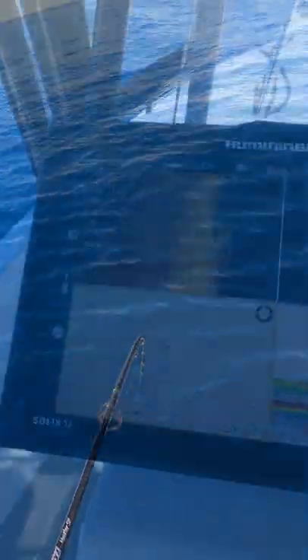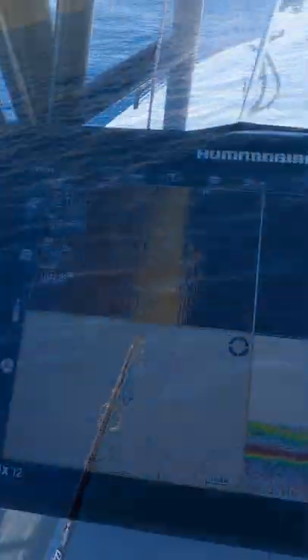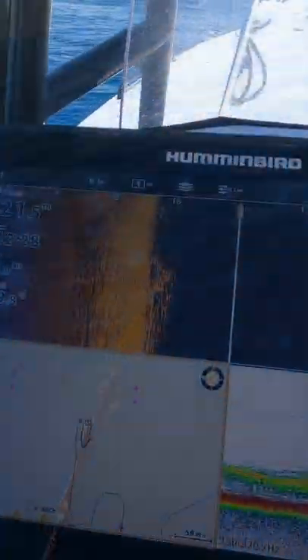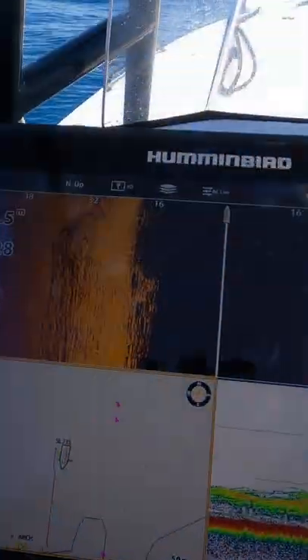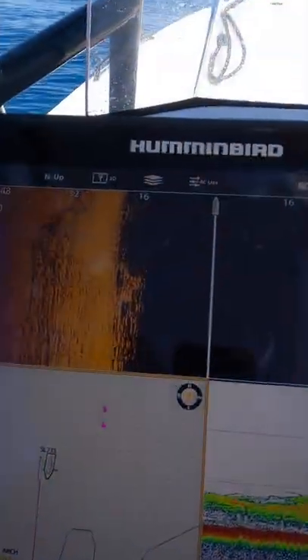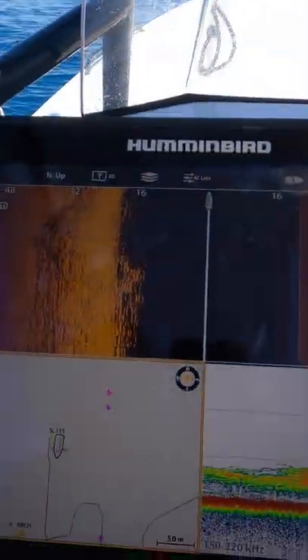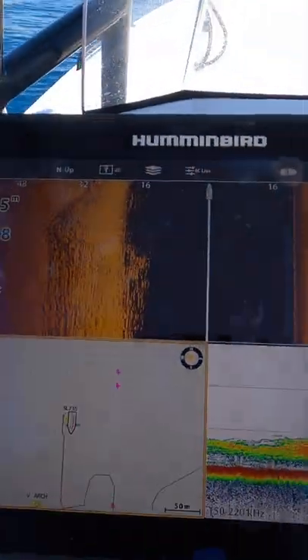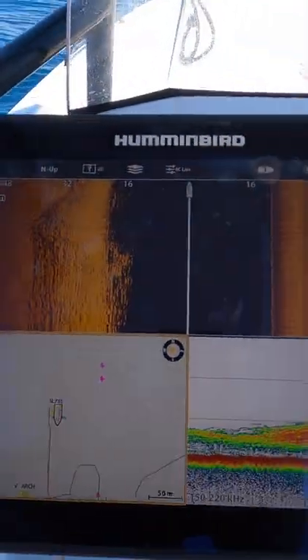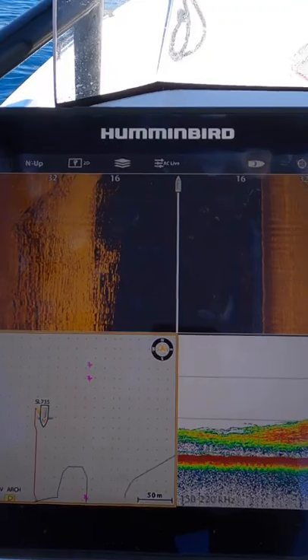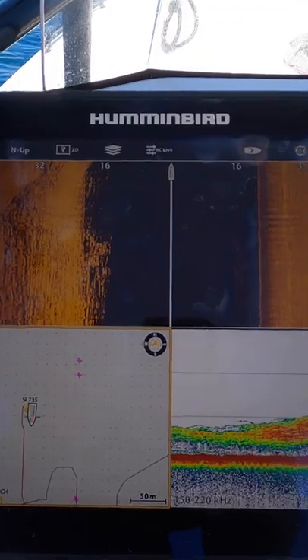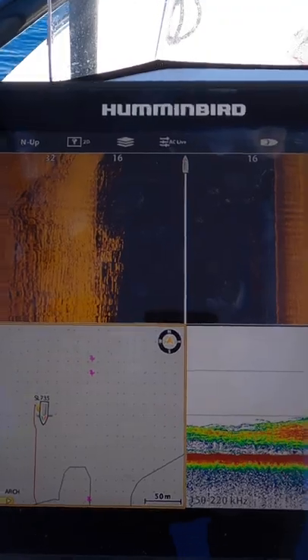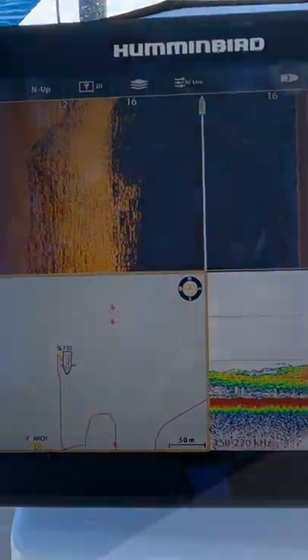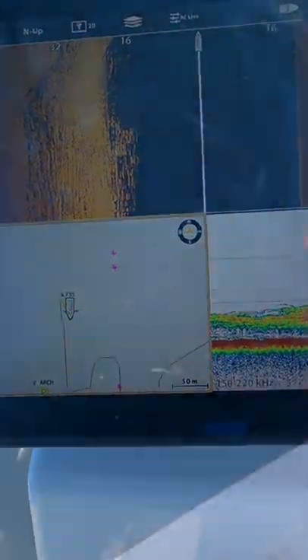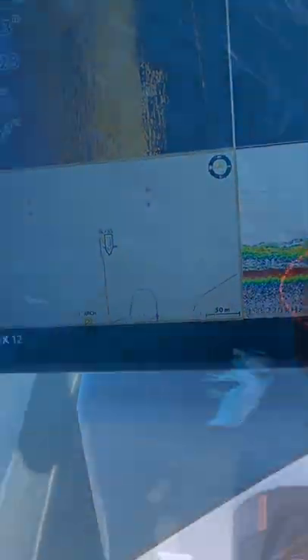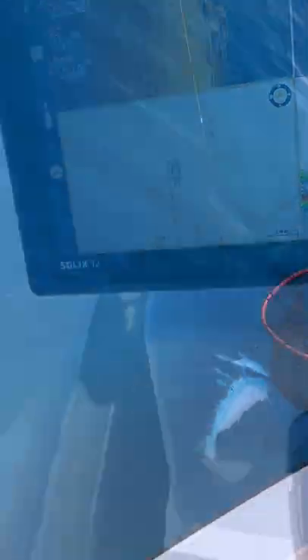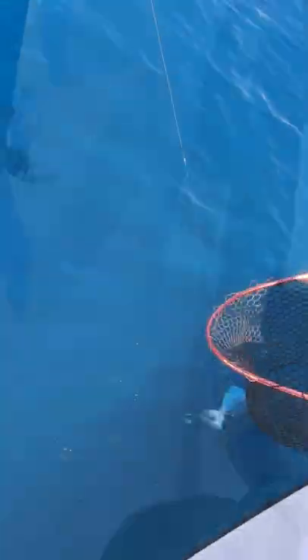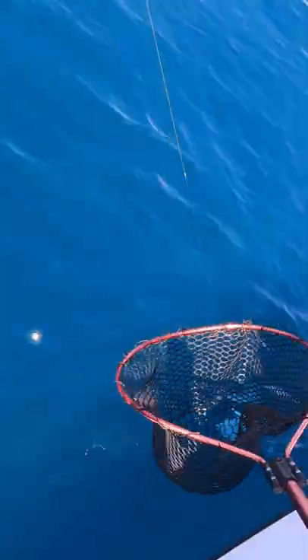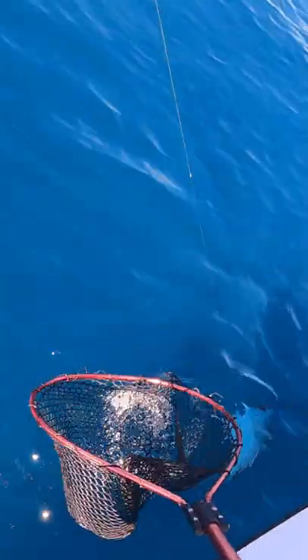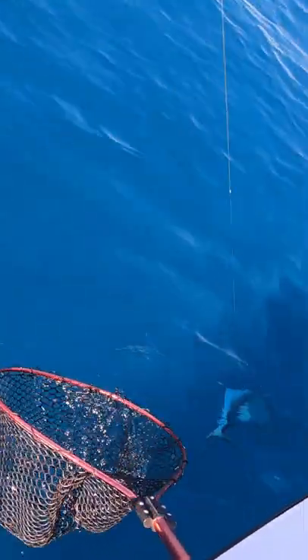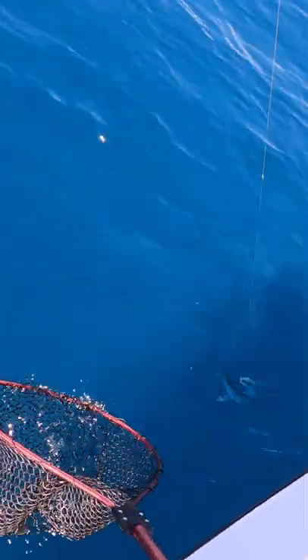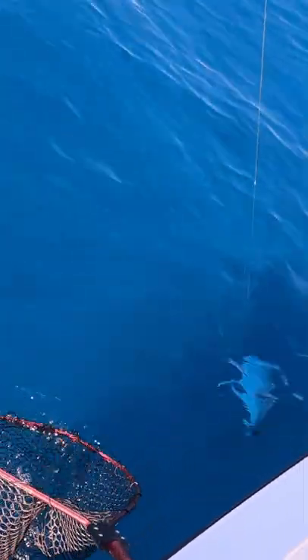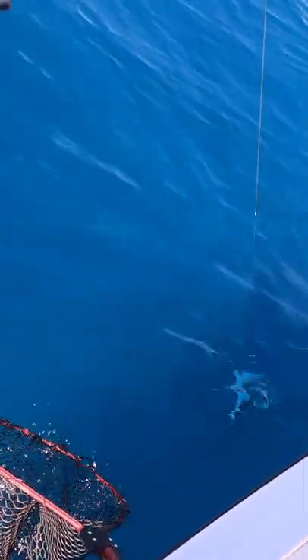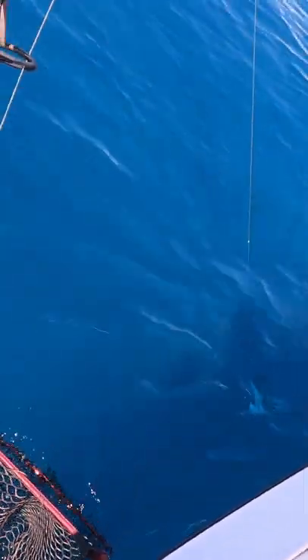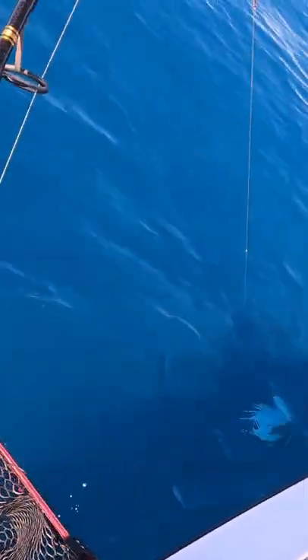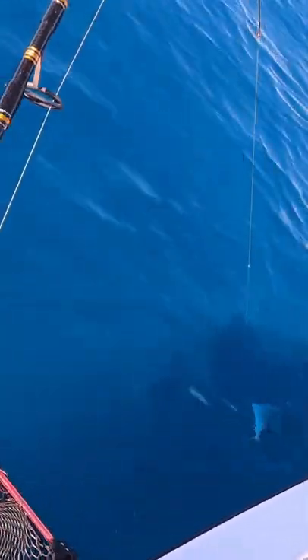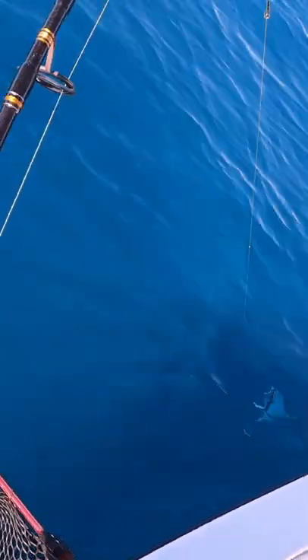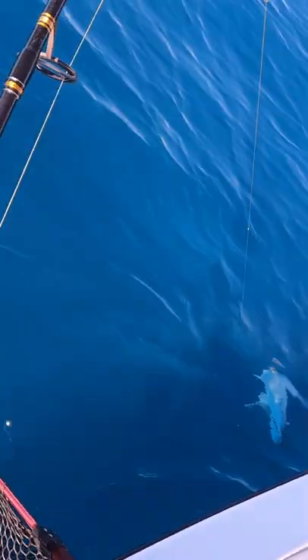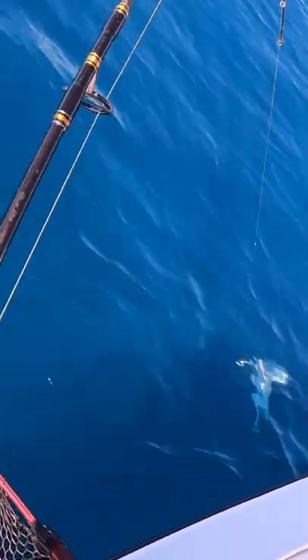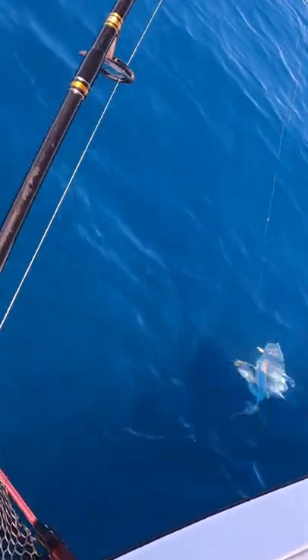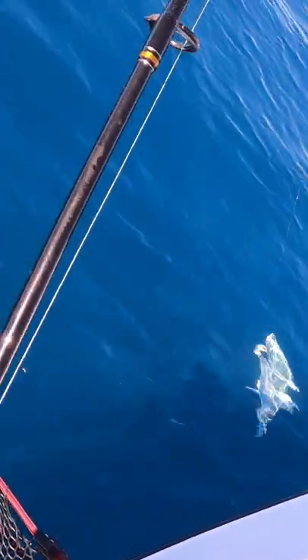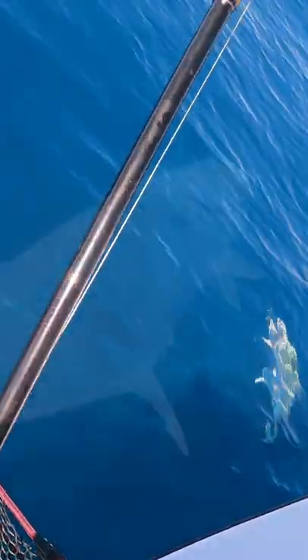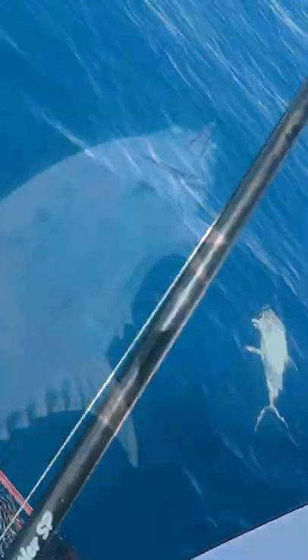That's the sounder shot — so you can see it's loaded. I've got a bit of a mixed bag happening.